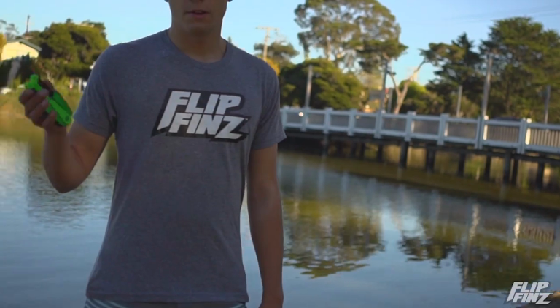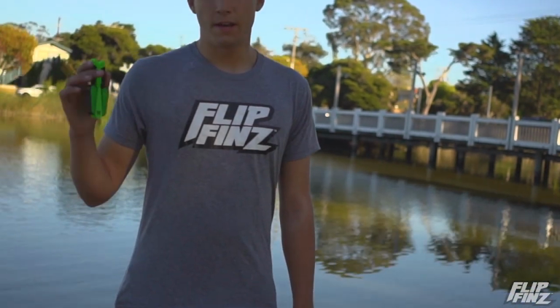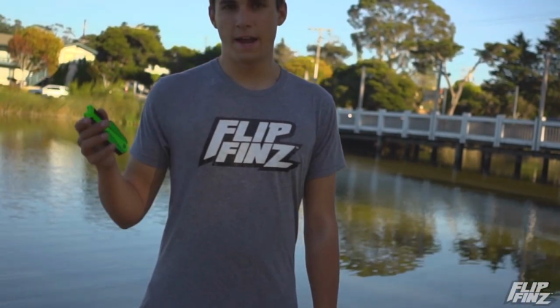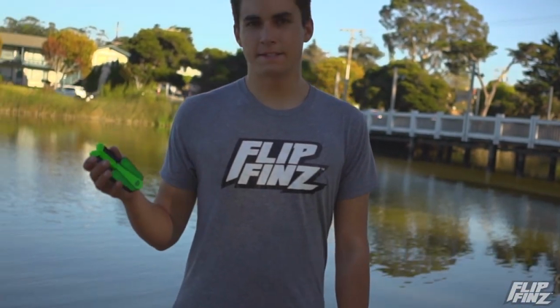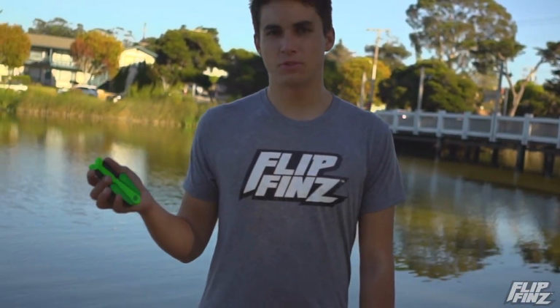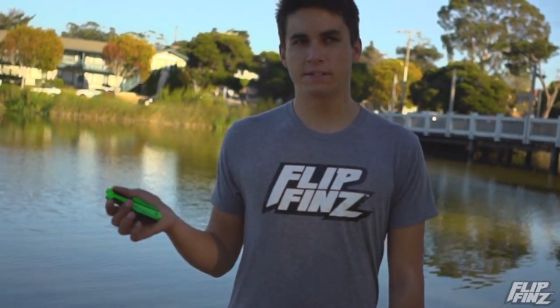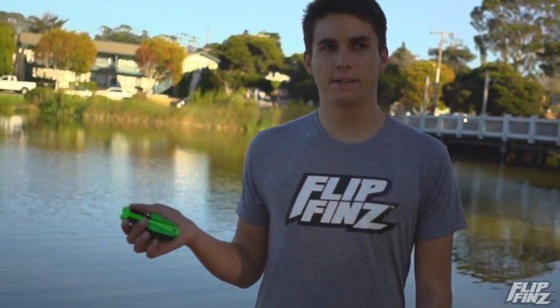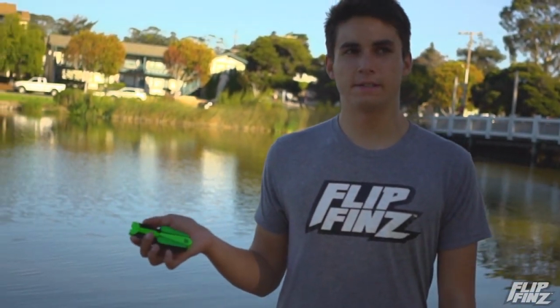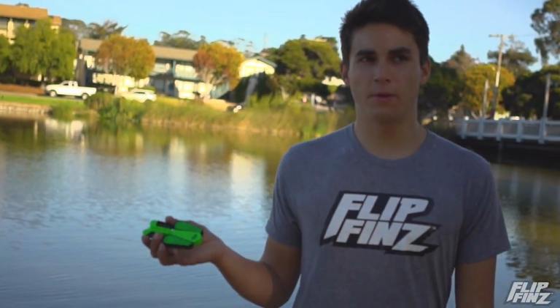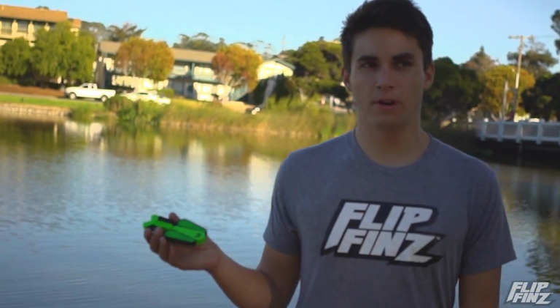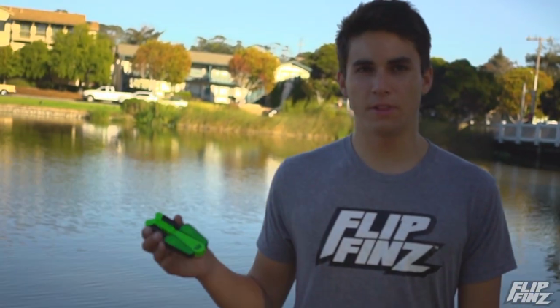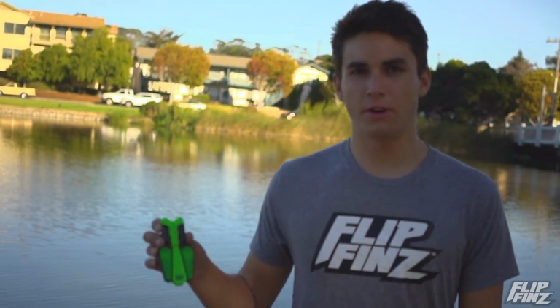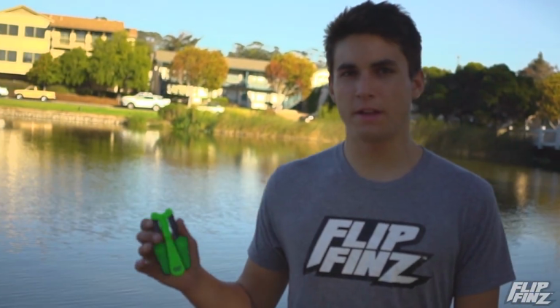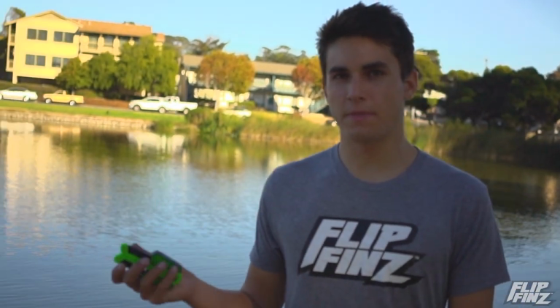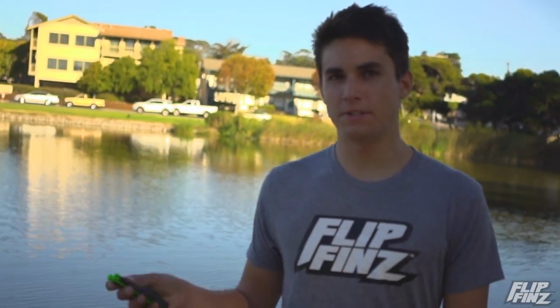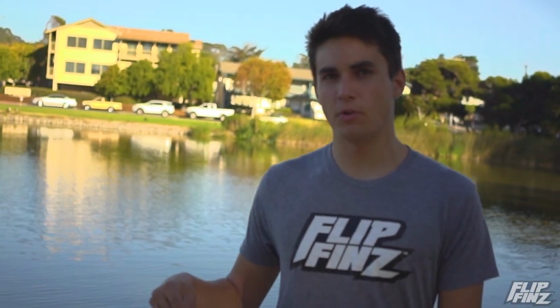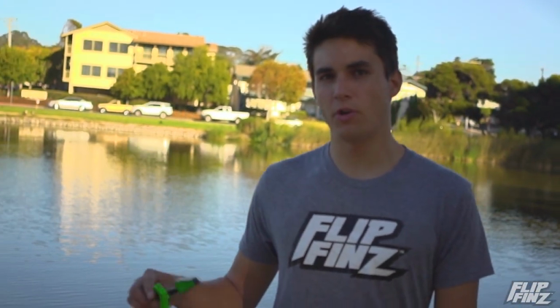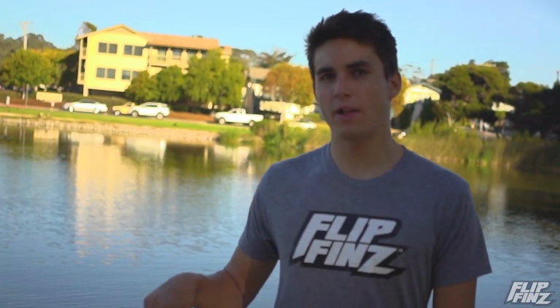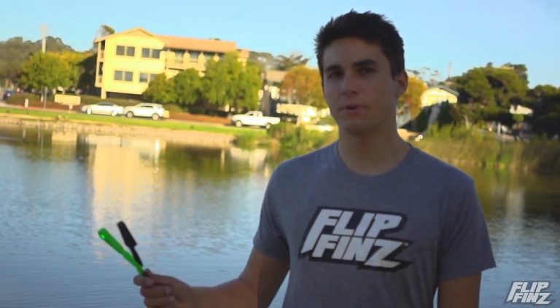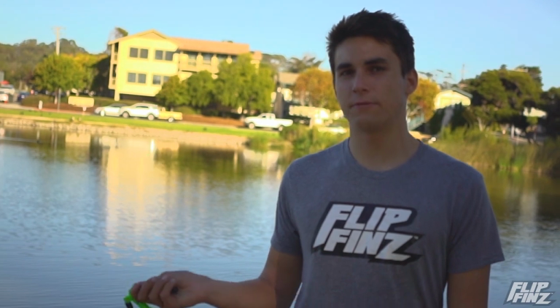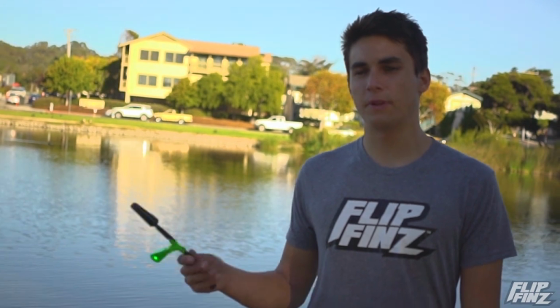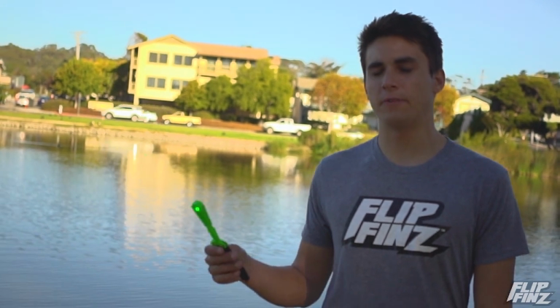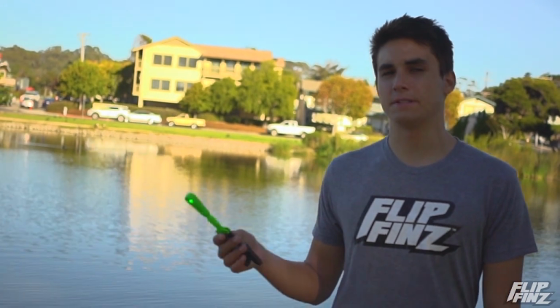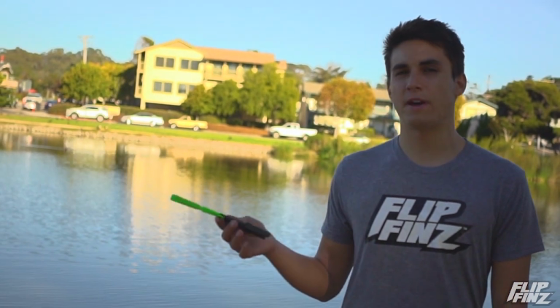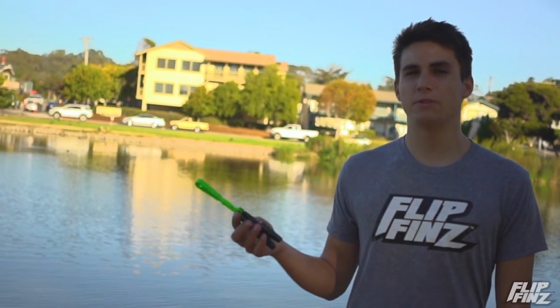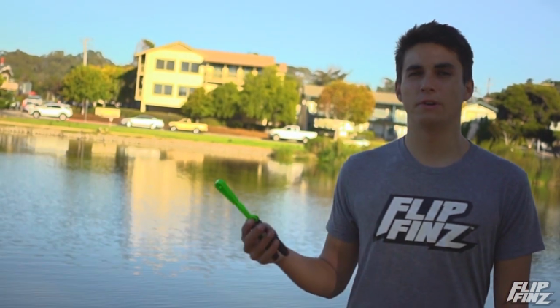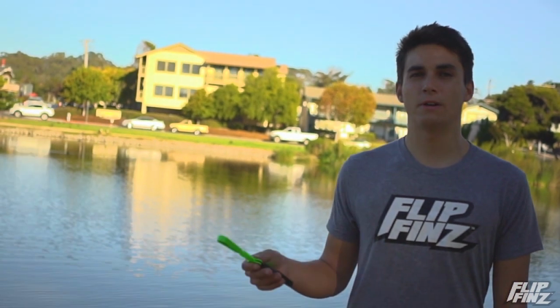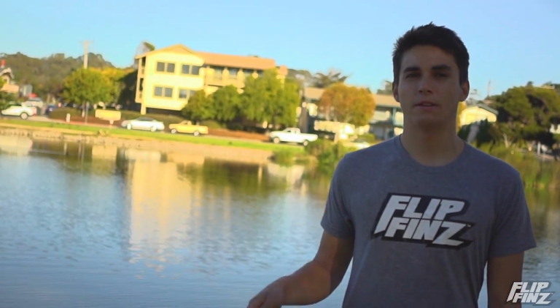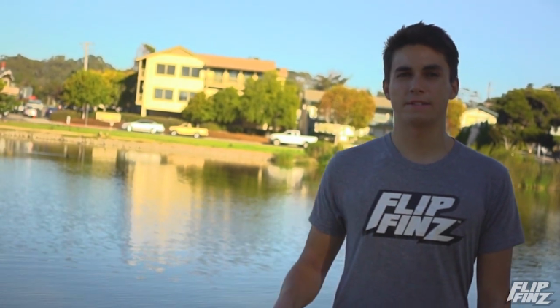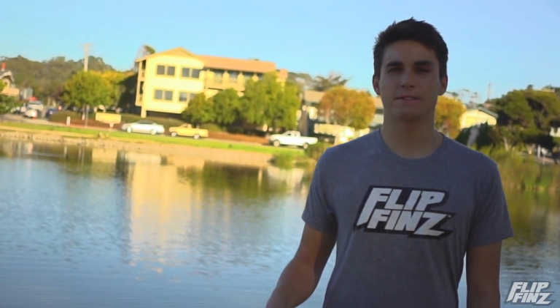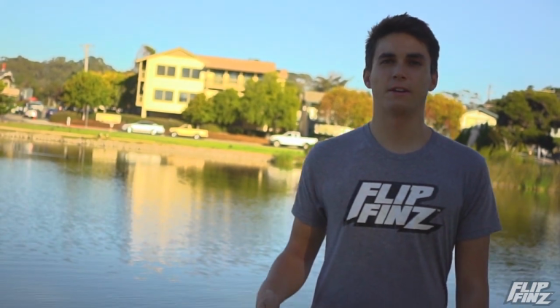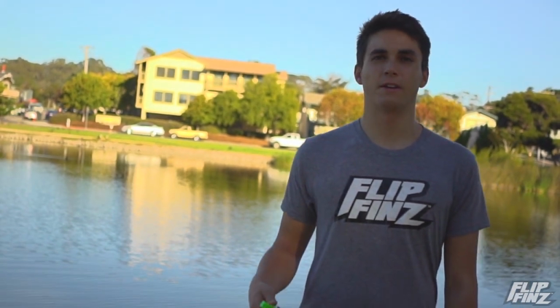Hey guys, I'm Tristan and today we're gonna be learning the double rollout with the flip pins by Yulu. Let's get started.